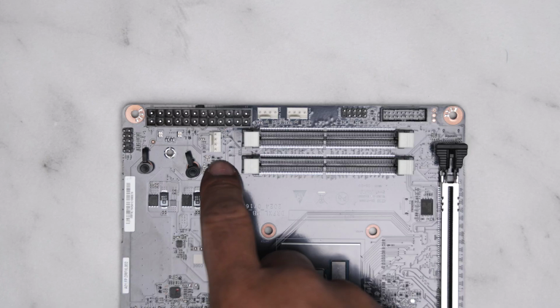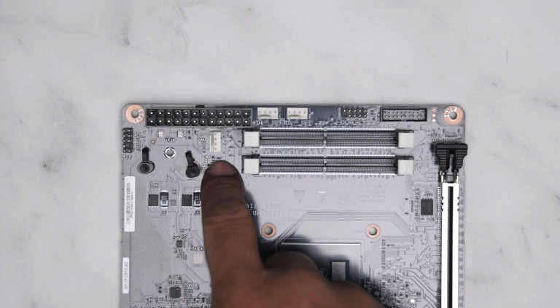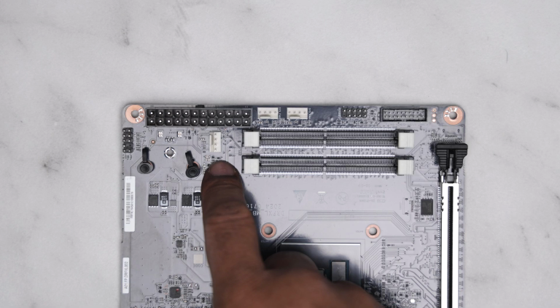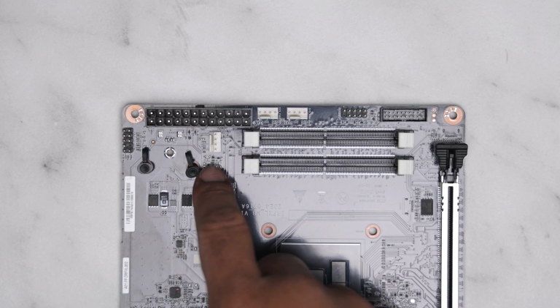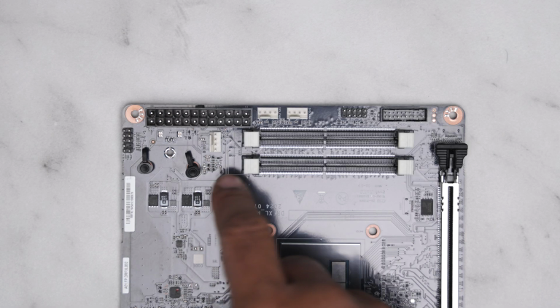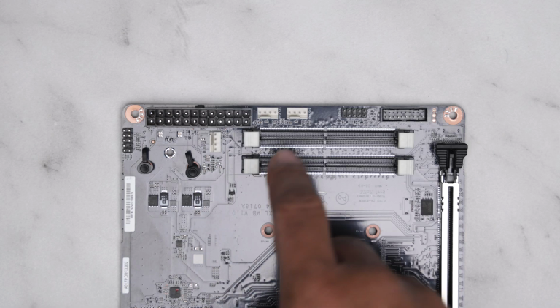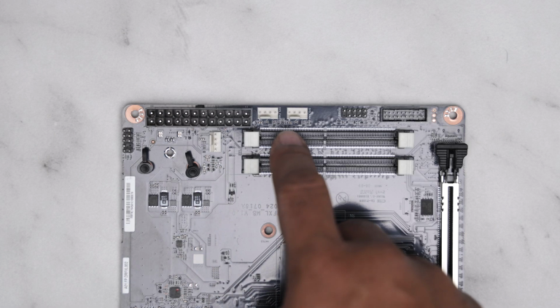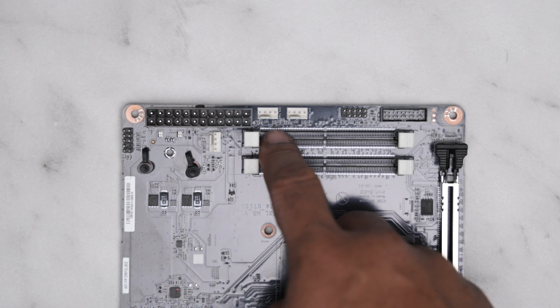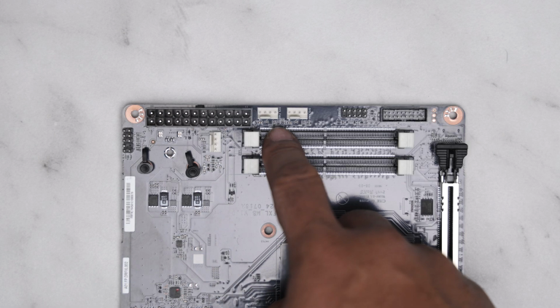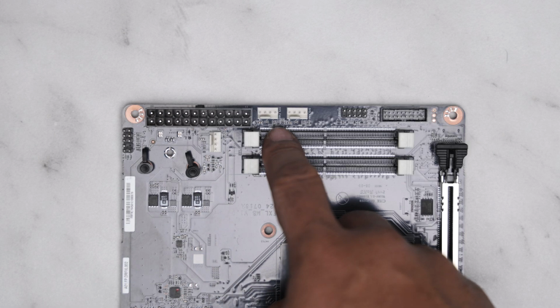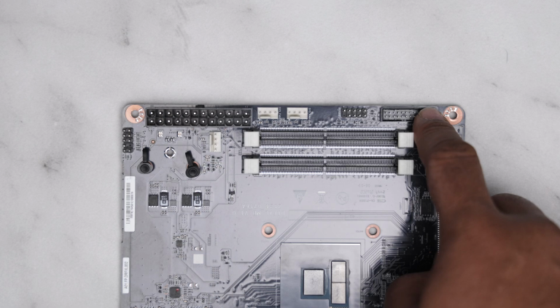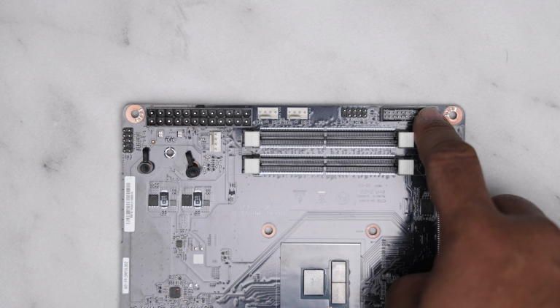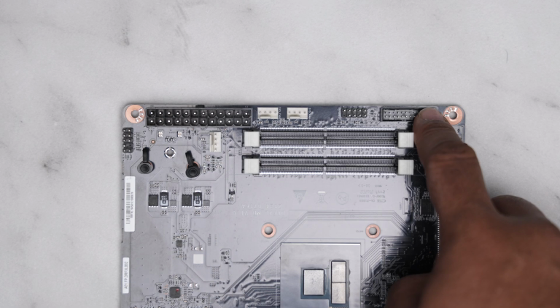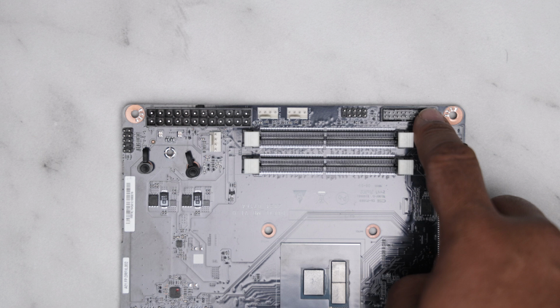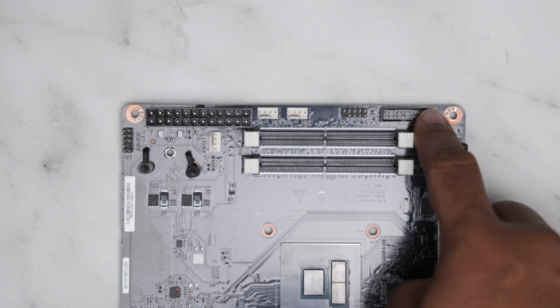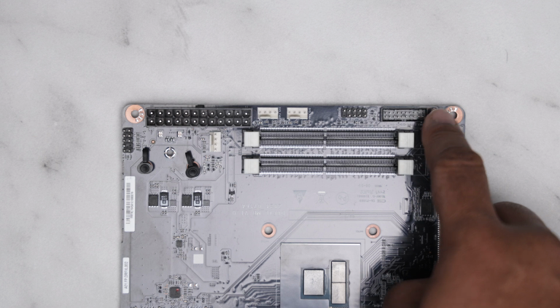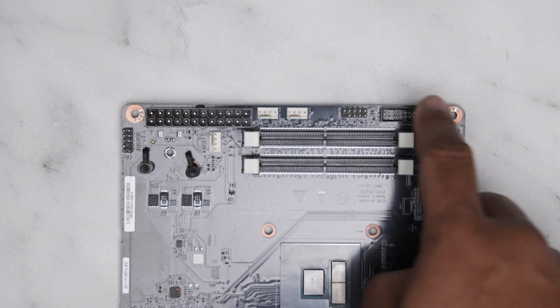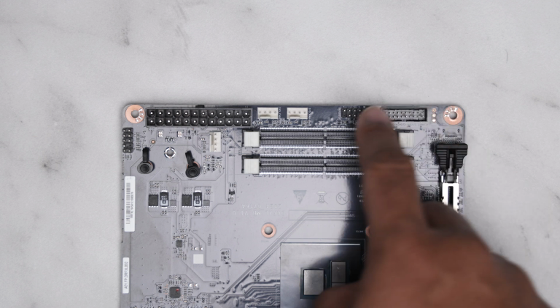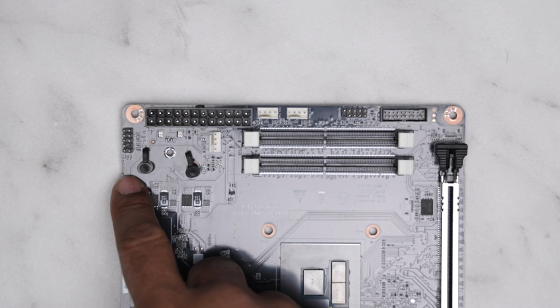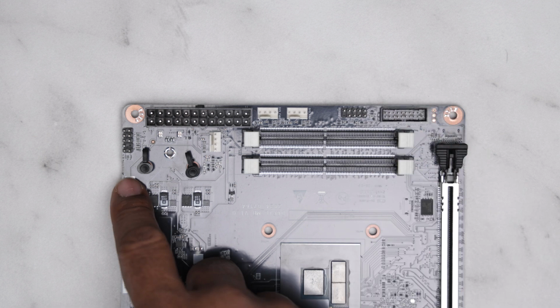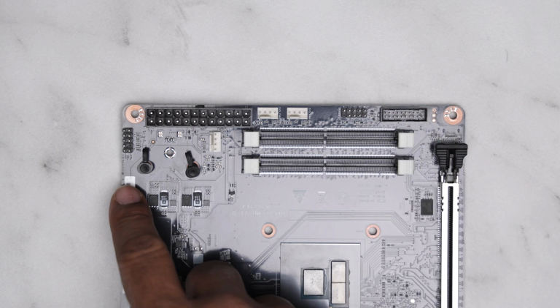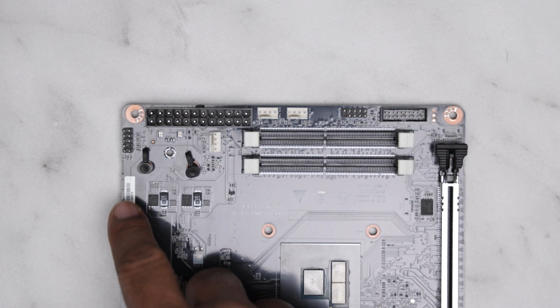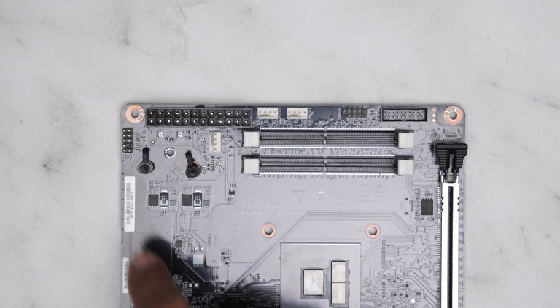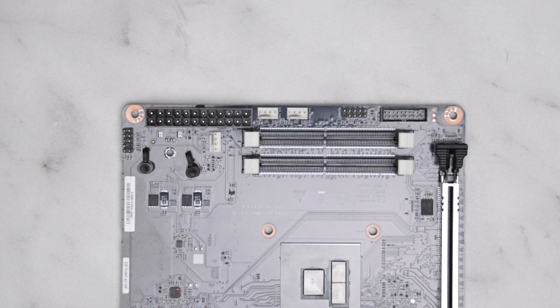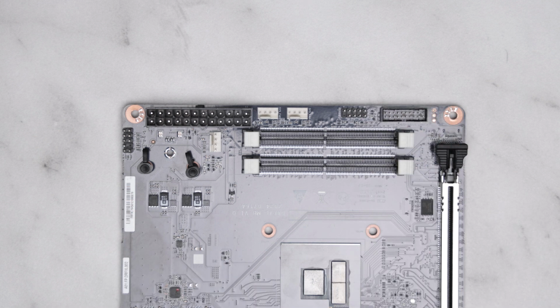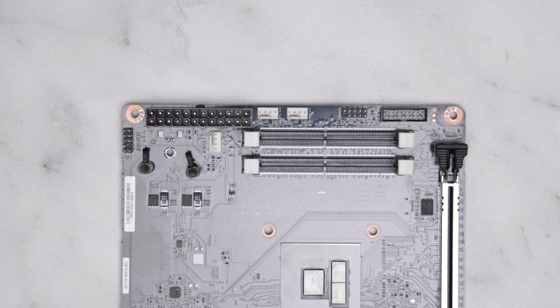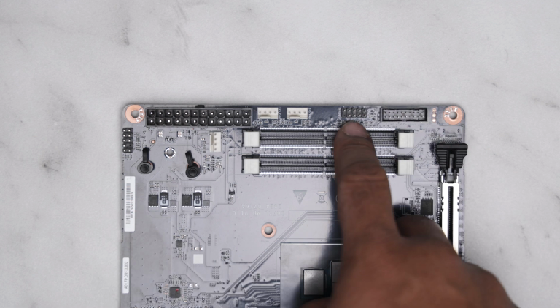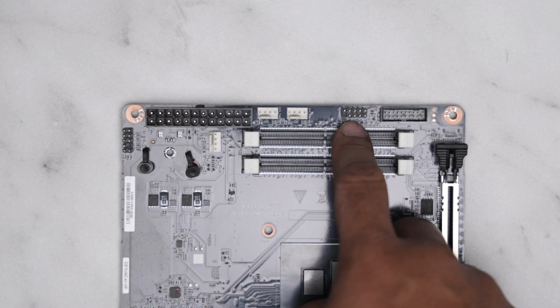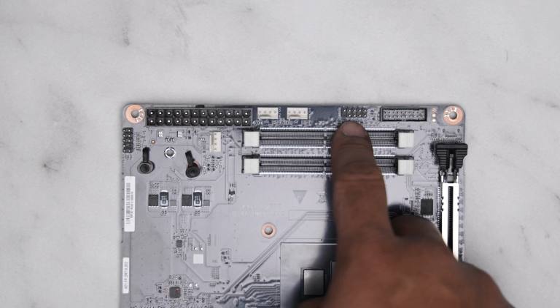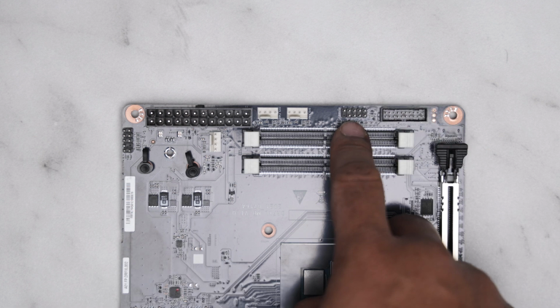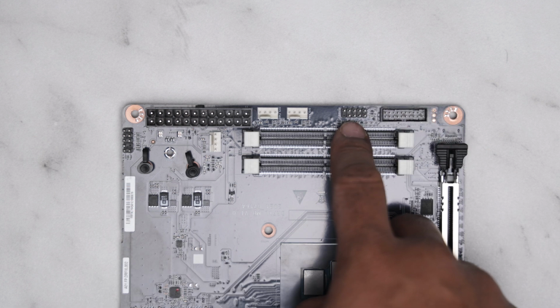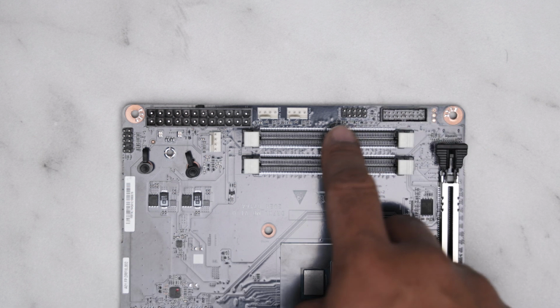You get 3 PWM headers, 1 USB 3.2 header, an HD audio header, and a front panel connector.